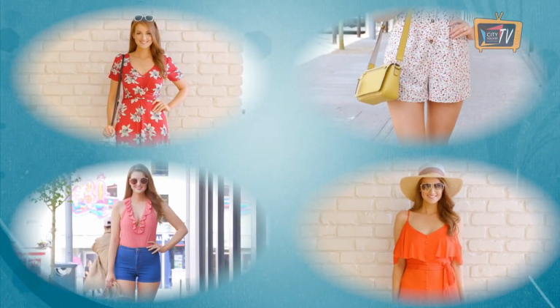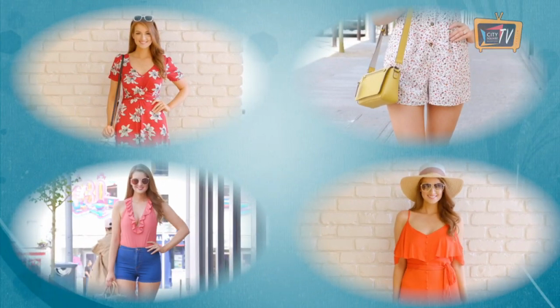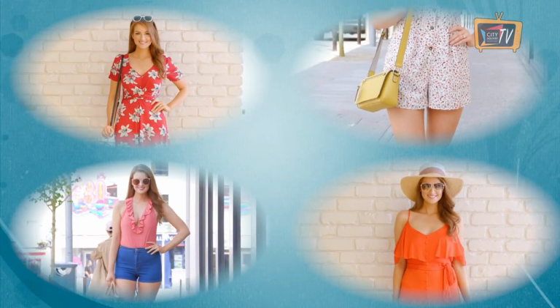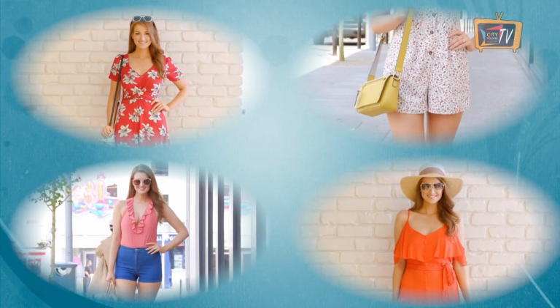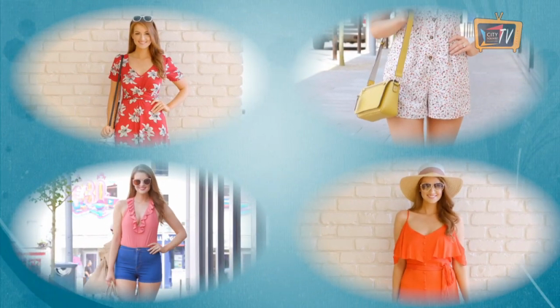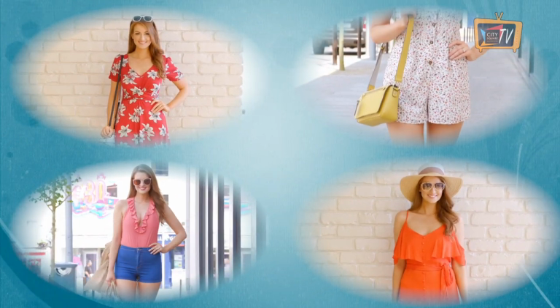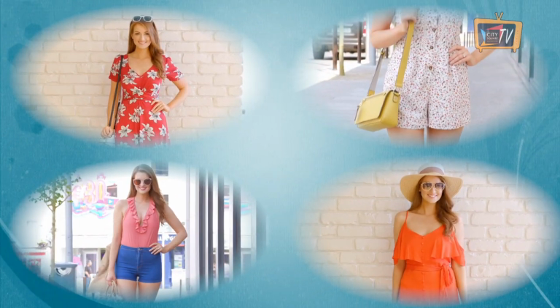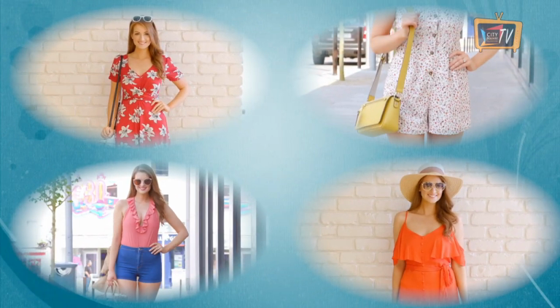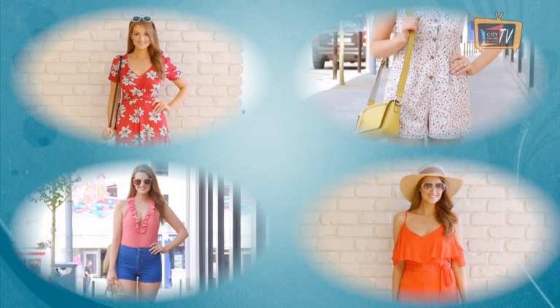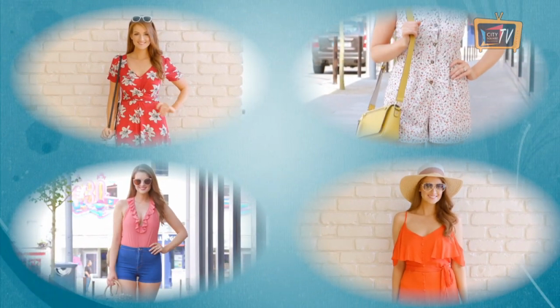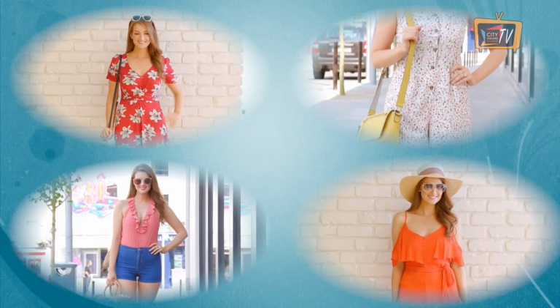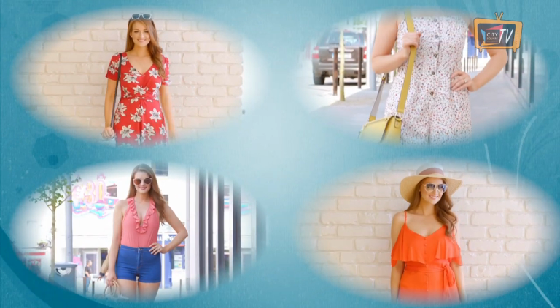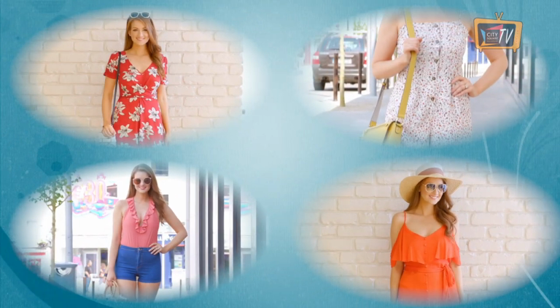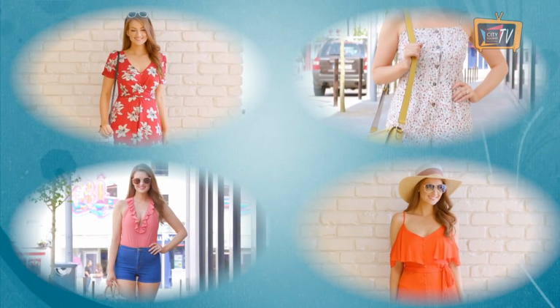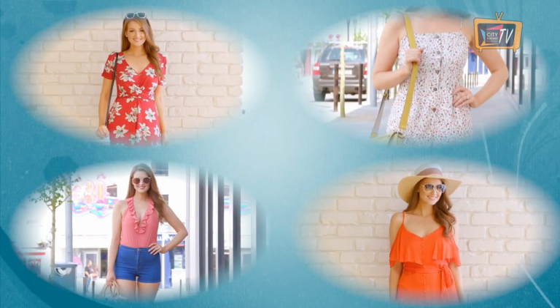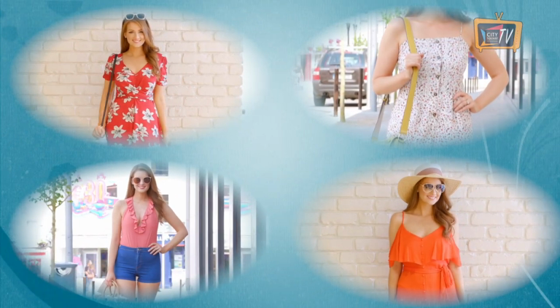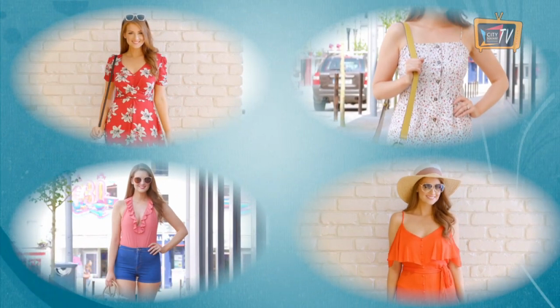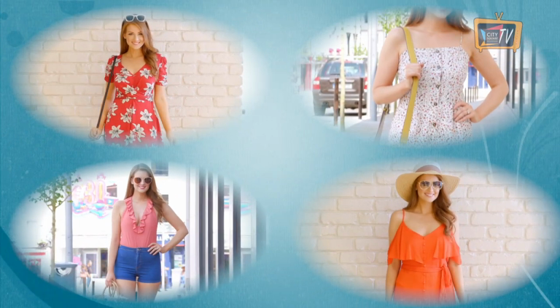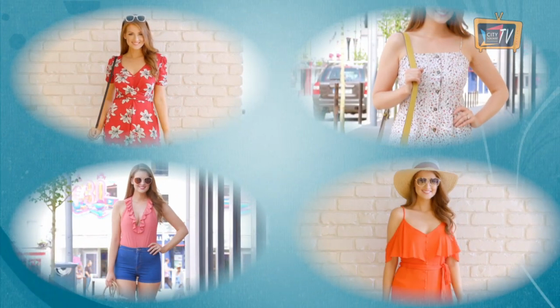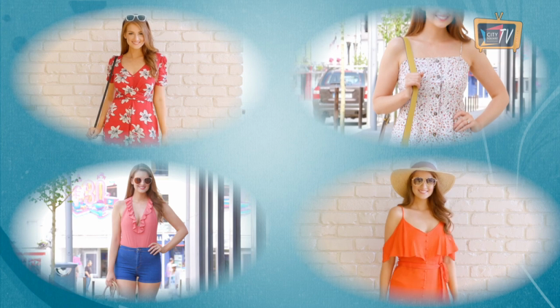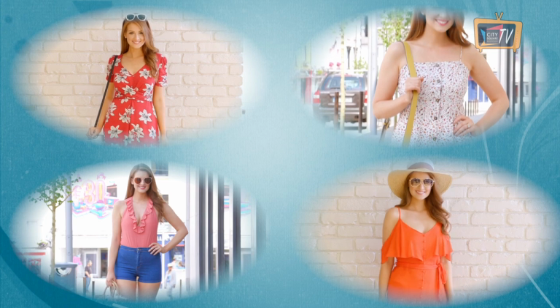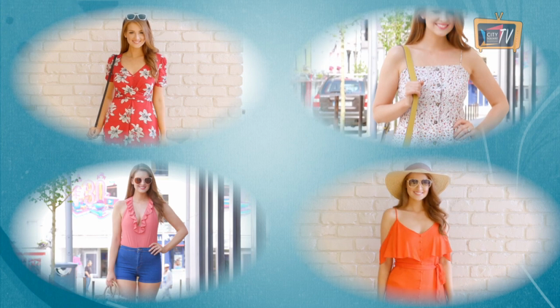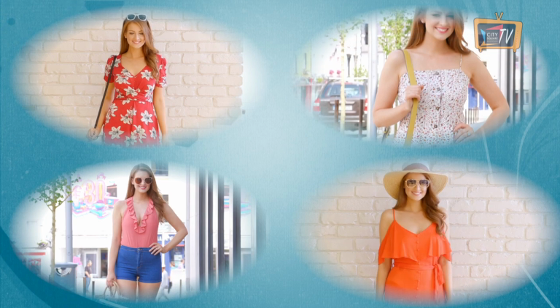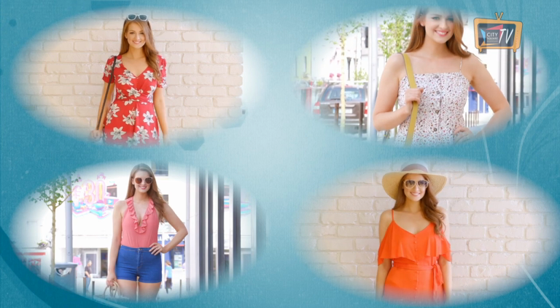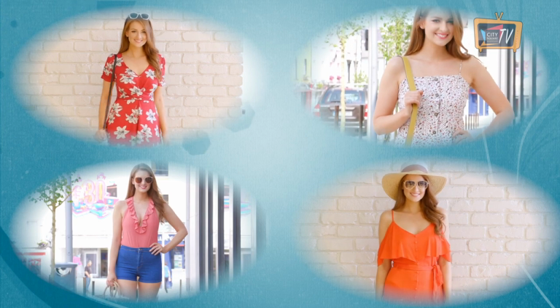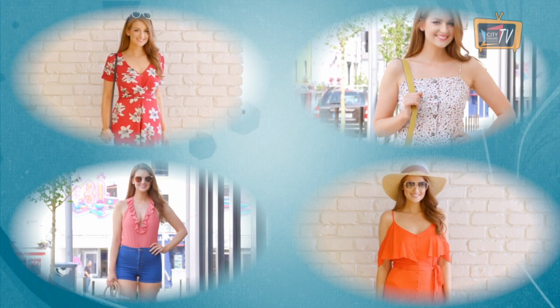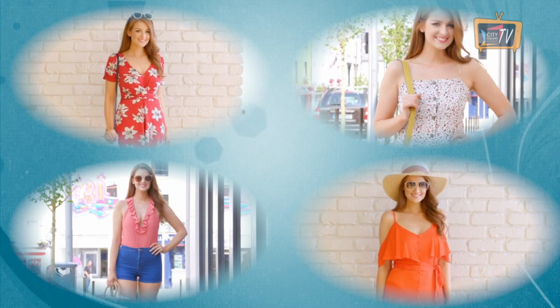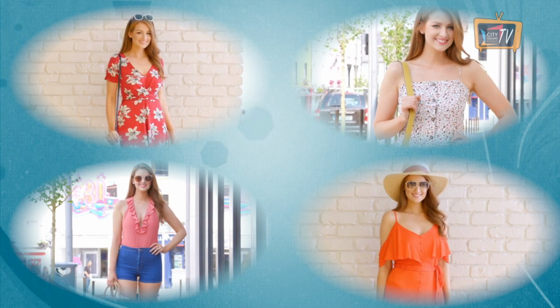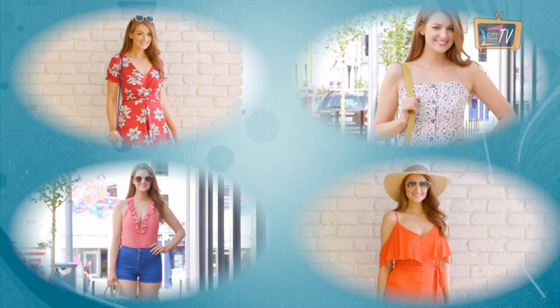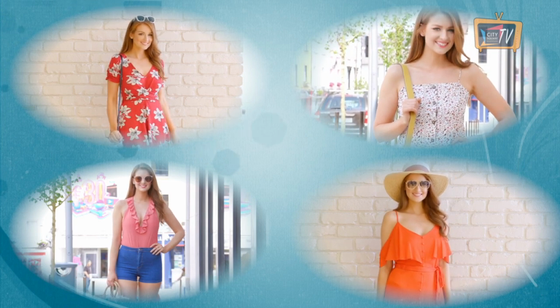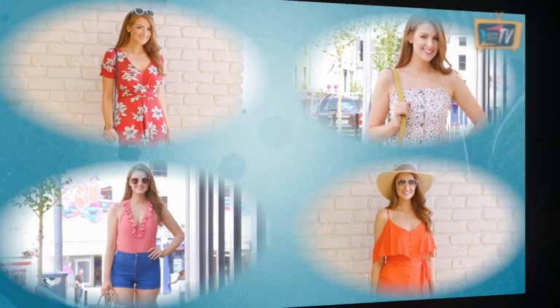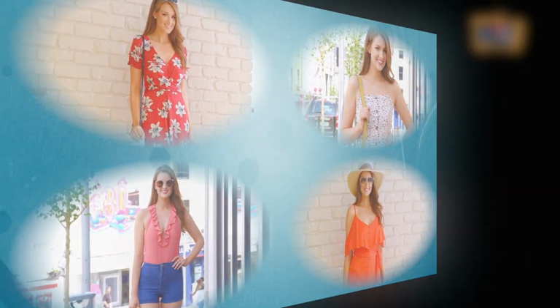All of these looks are available from City Square right now, so get shopping. Thanks for watching and see you next time.